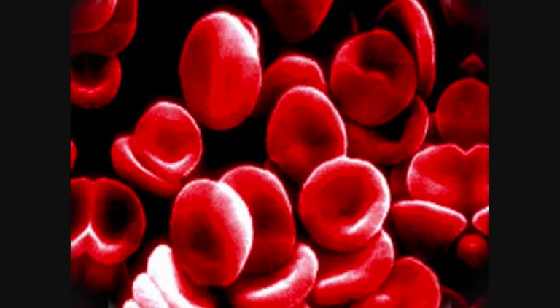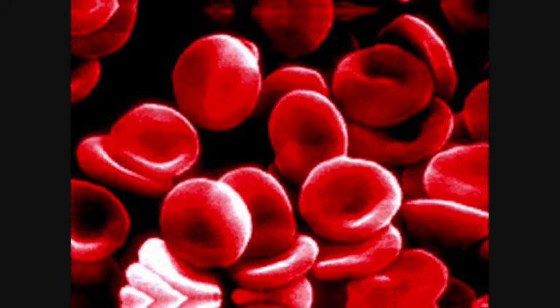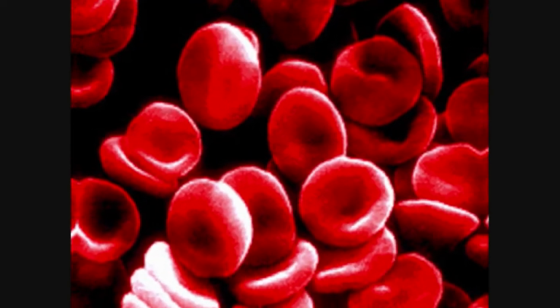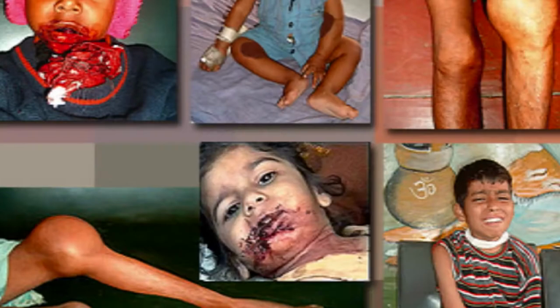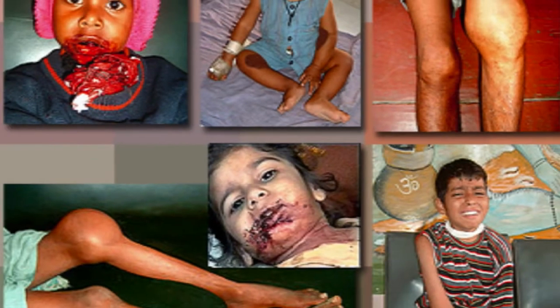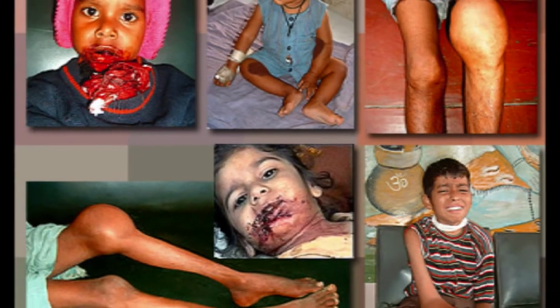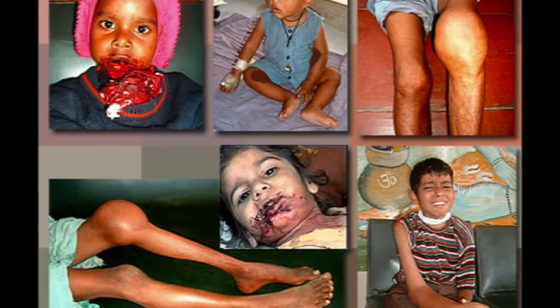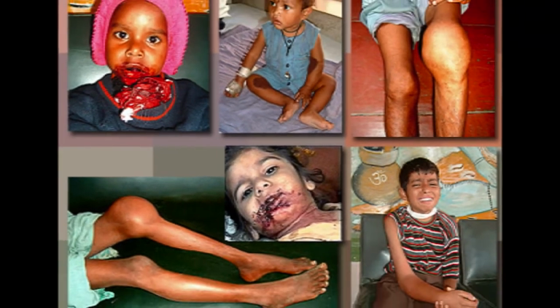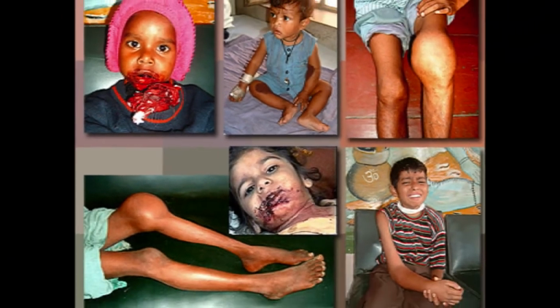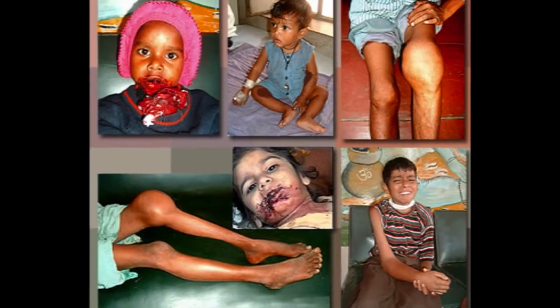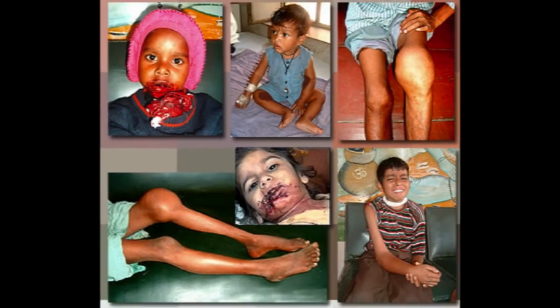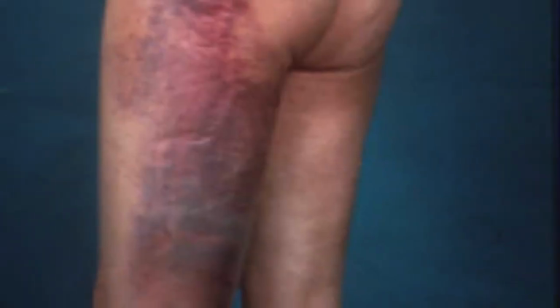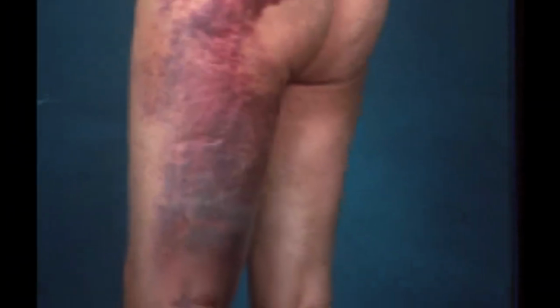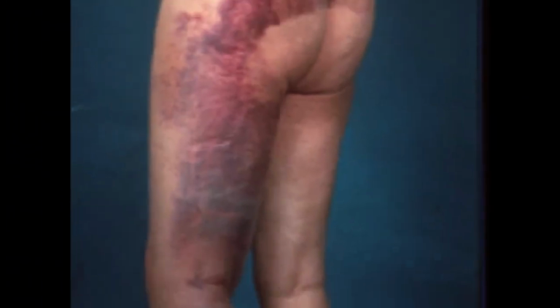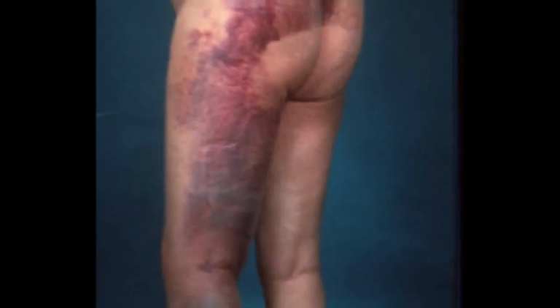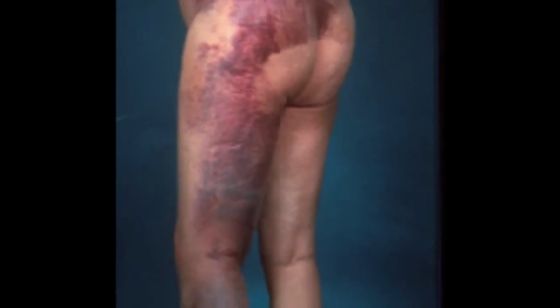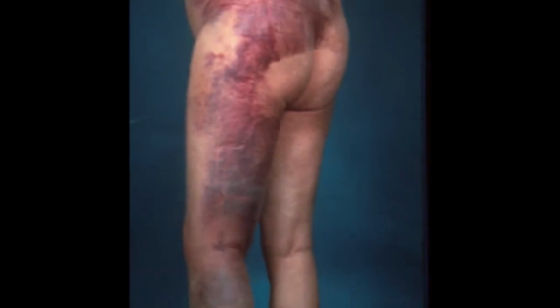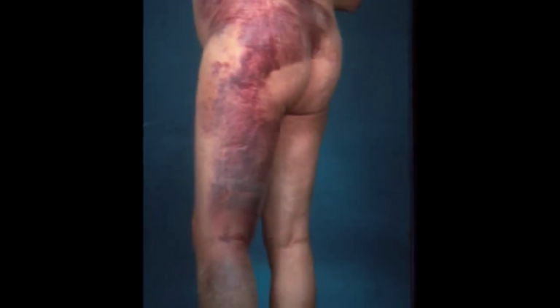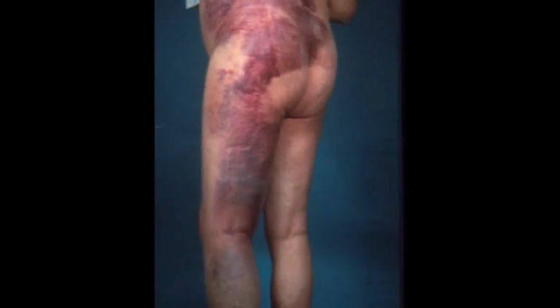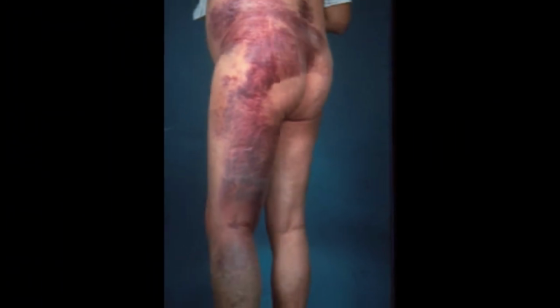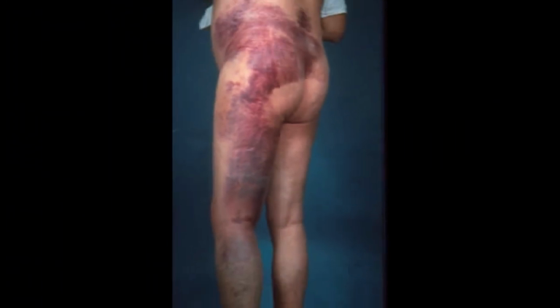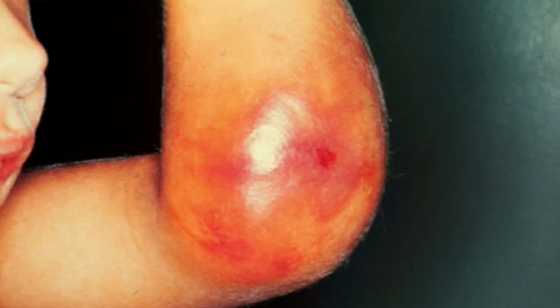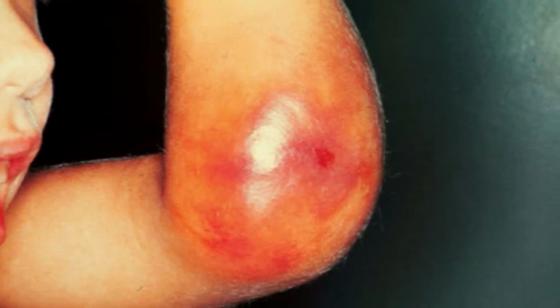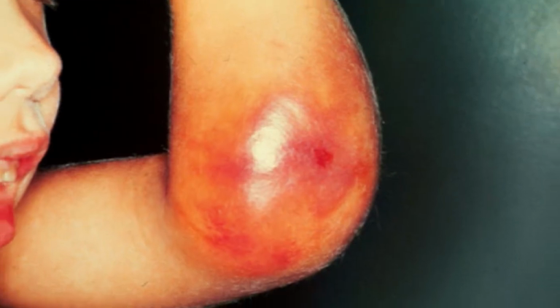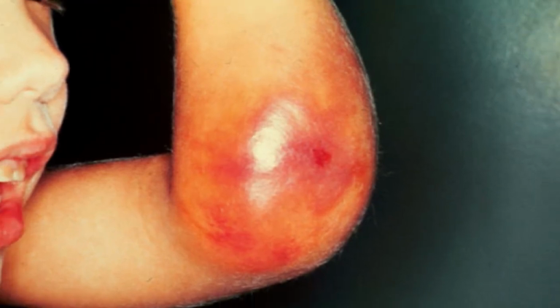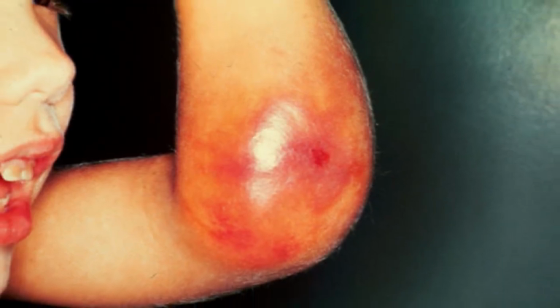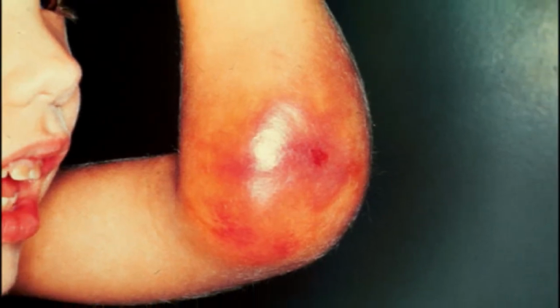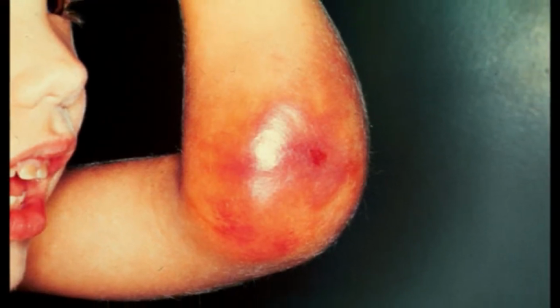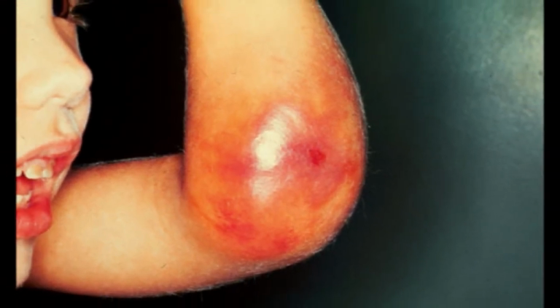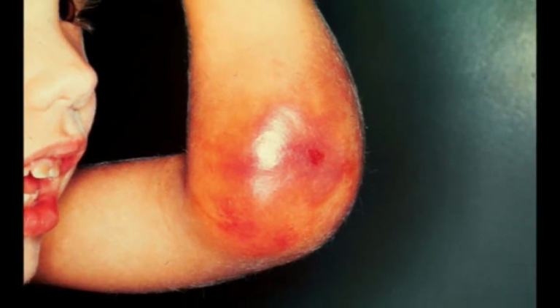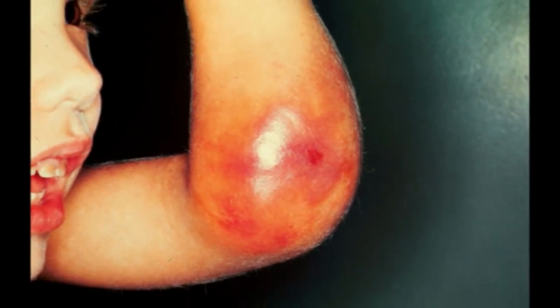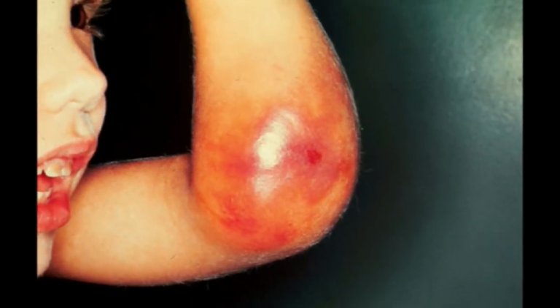Hemophilia is a disorder which causes blood to clot abnormally. It can also cause internal bleeding, especially around joints.